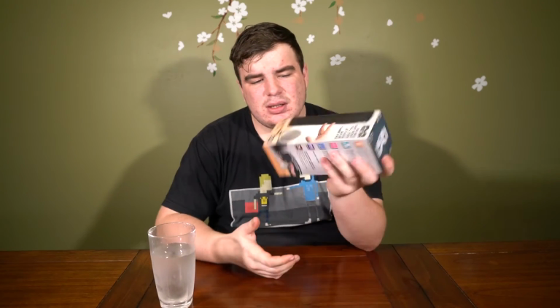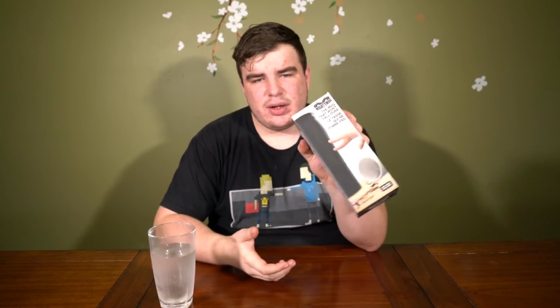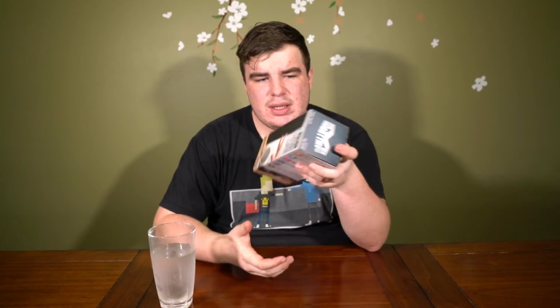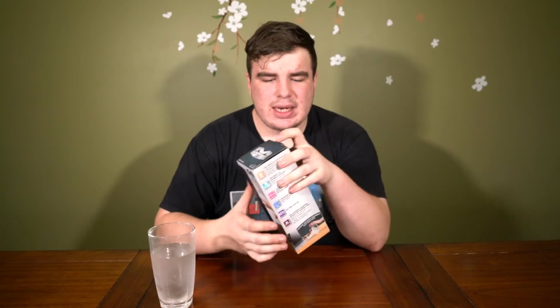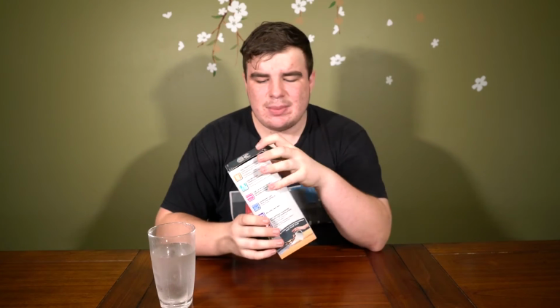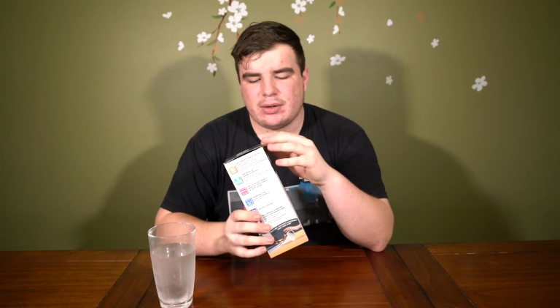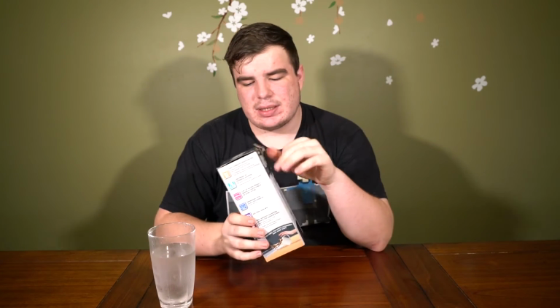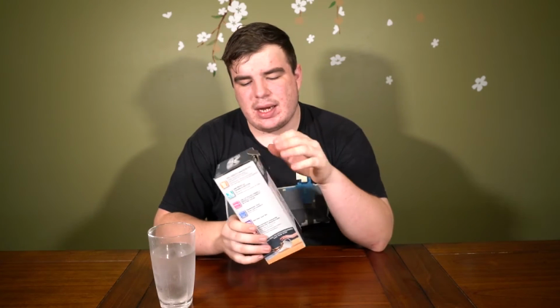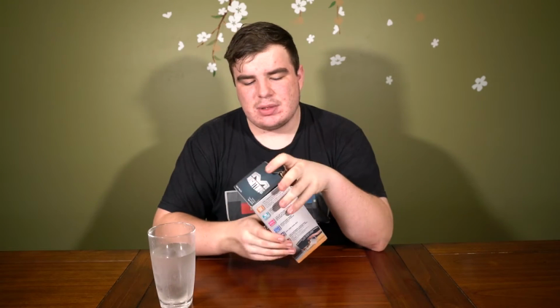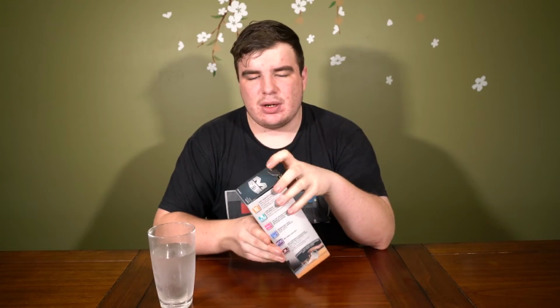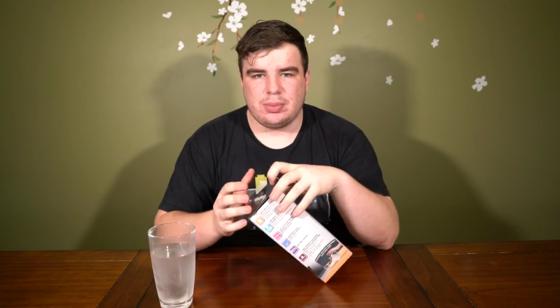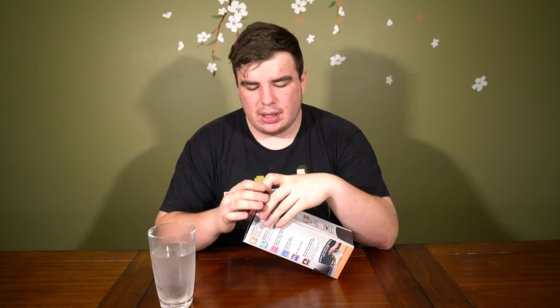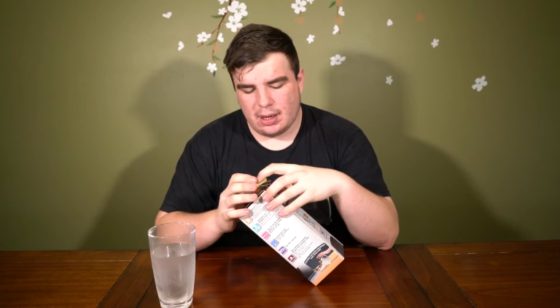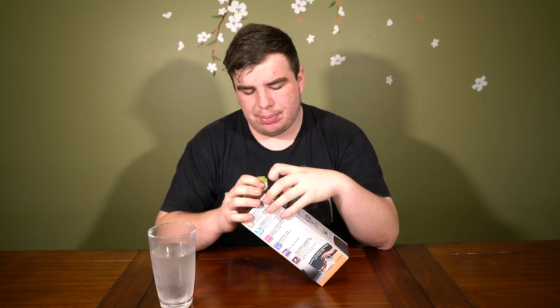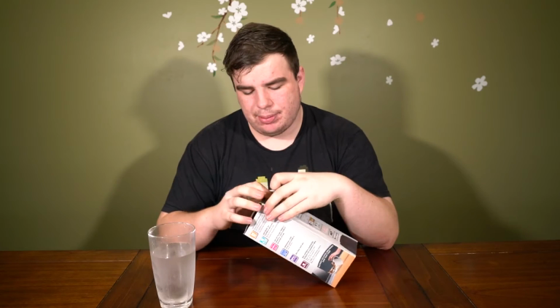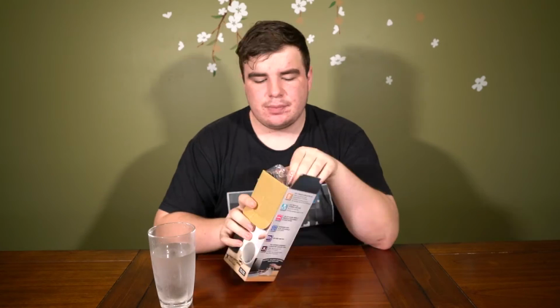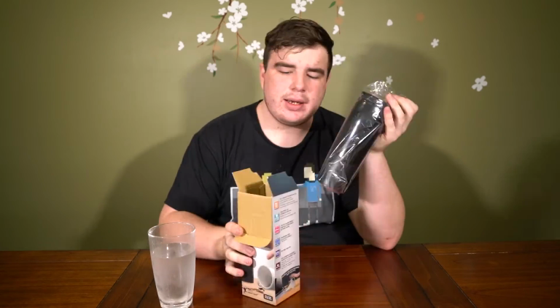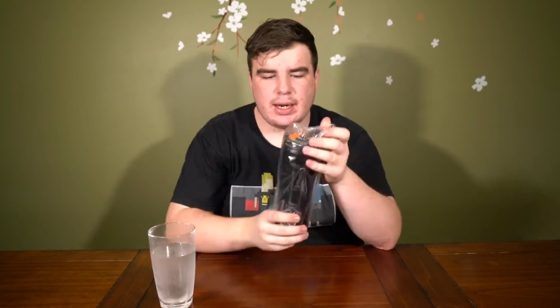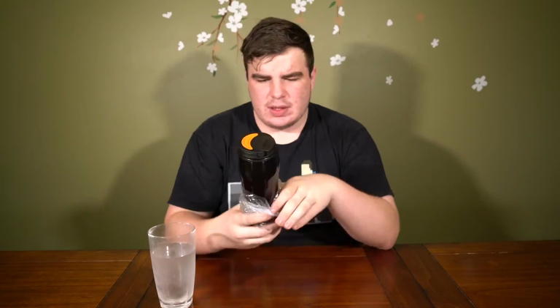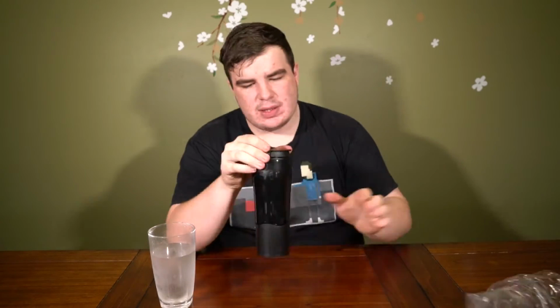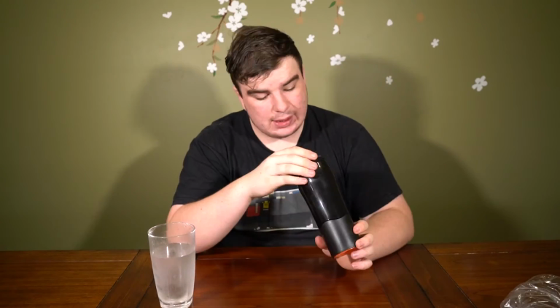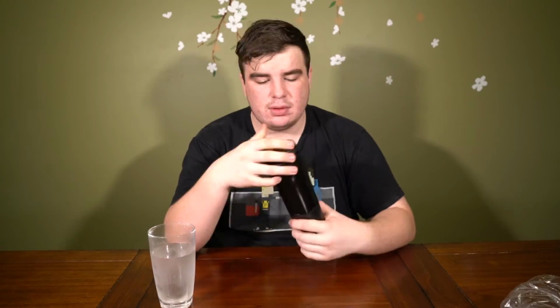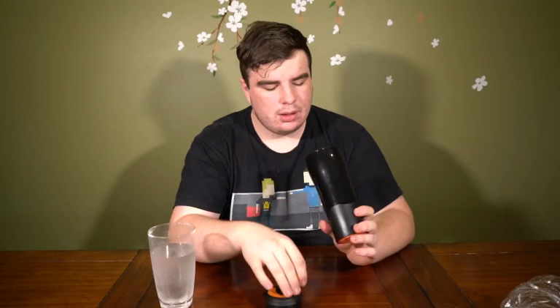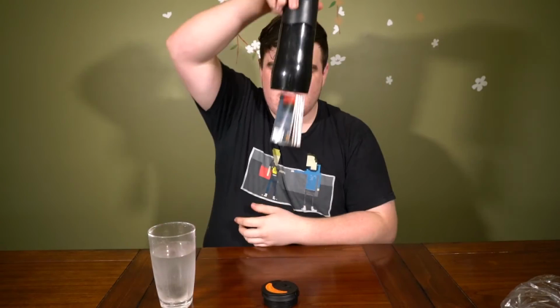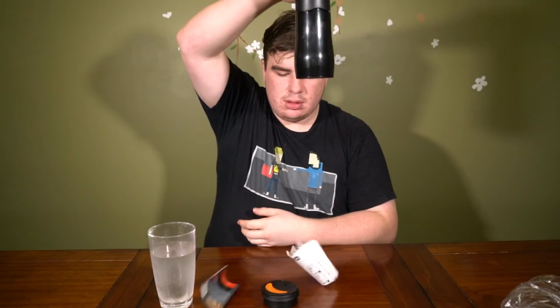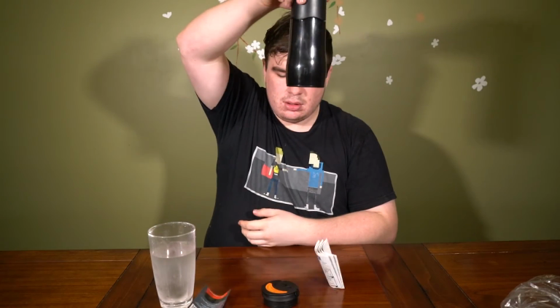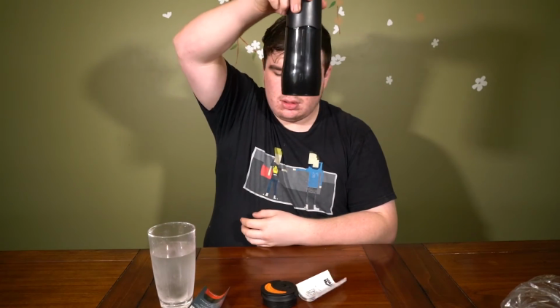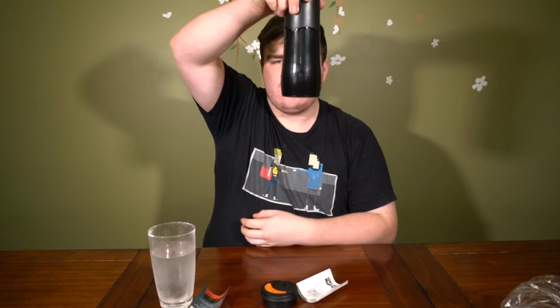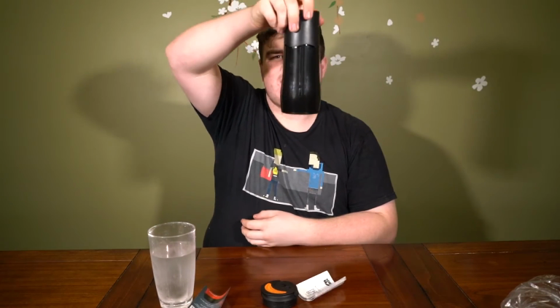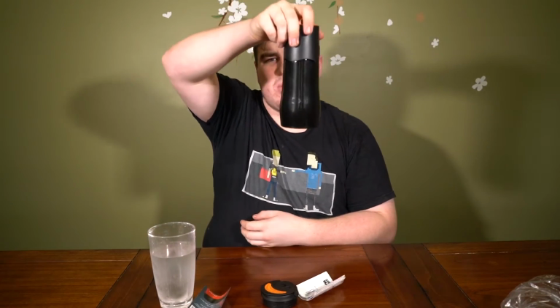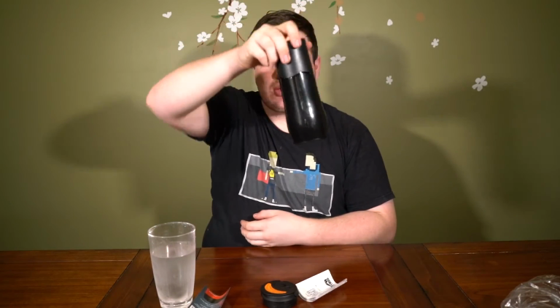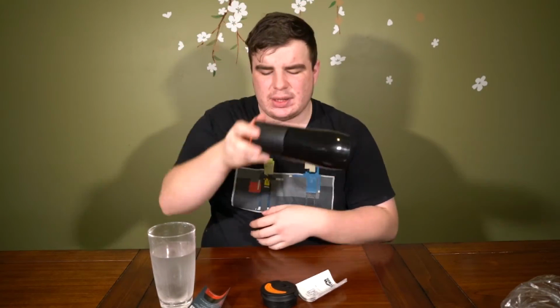So this came in the mail yesterday, I'm just going to open it up. That's not water or liquid.